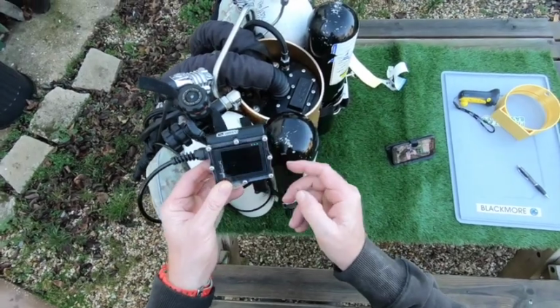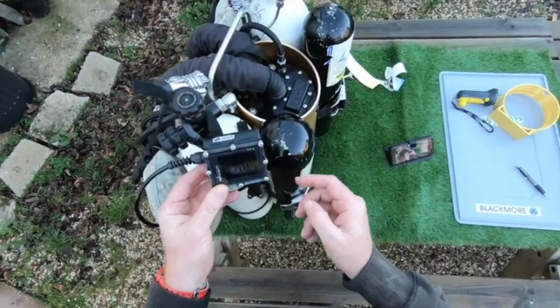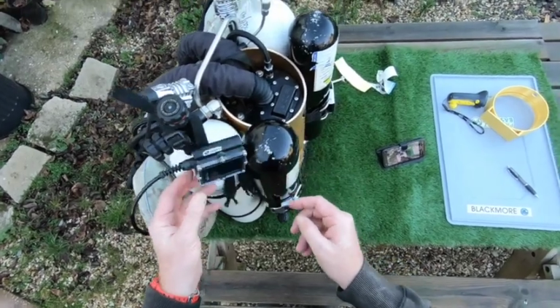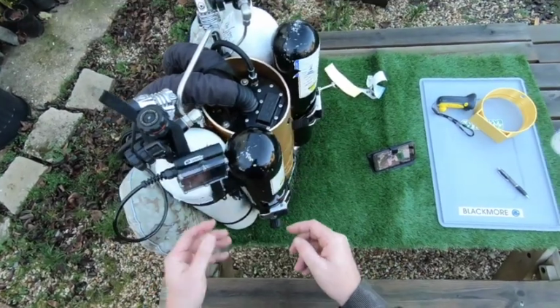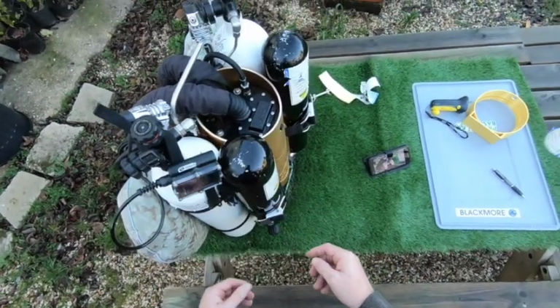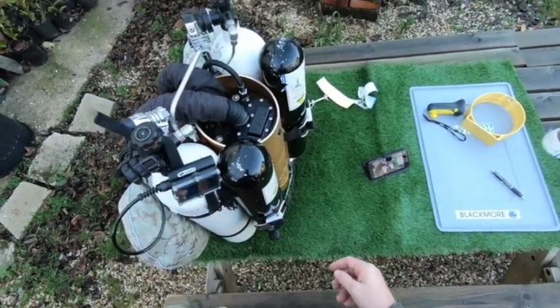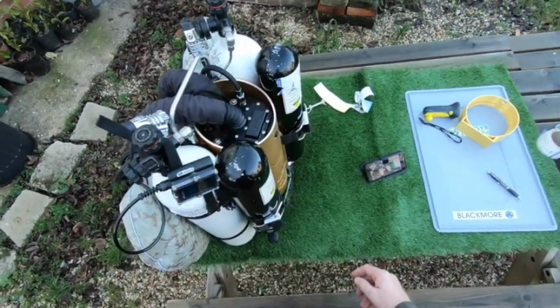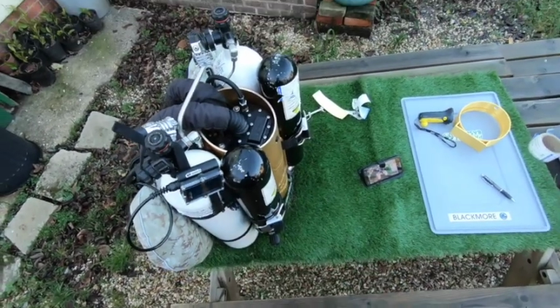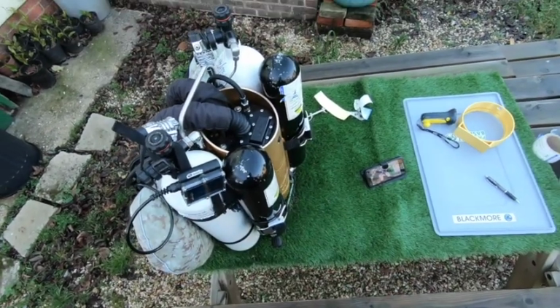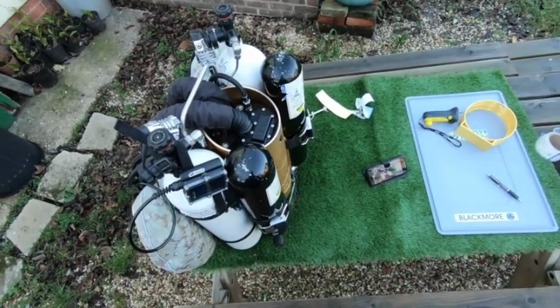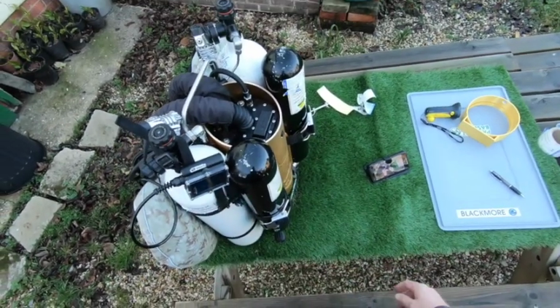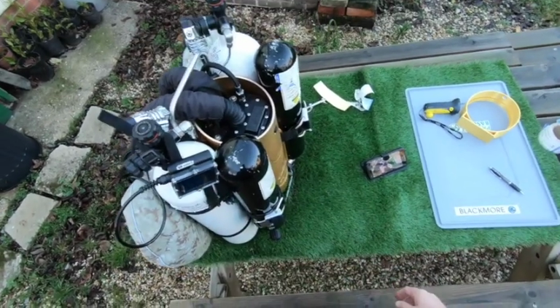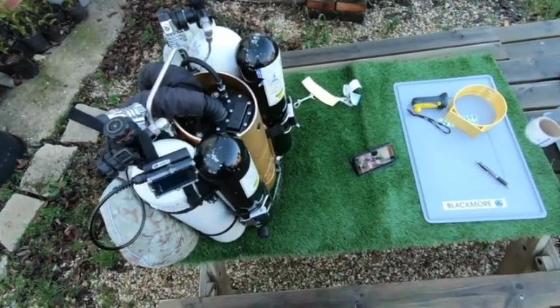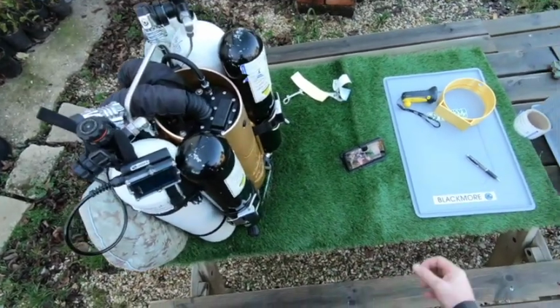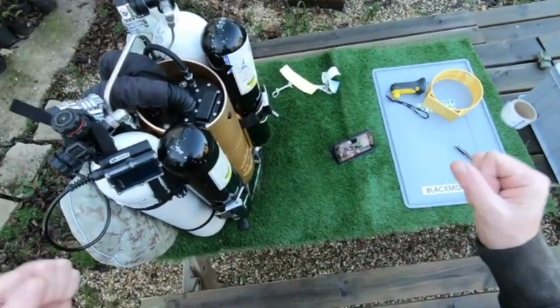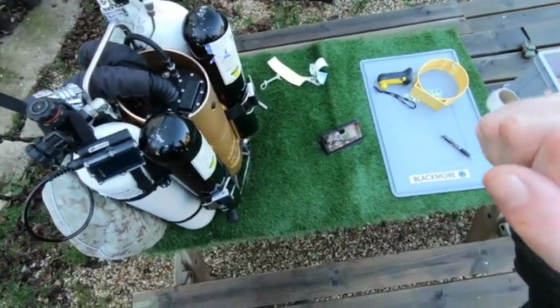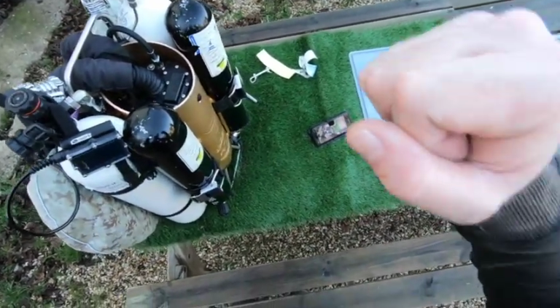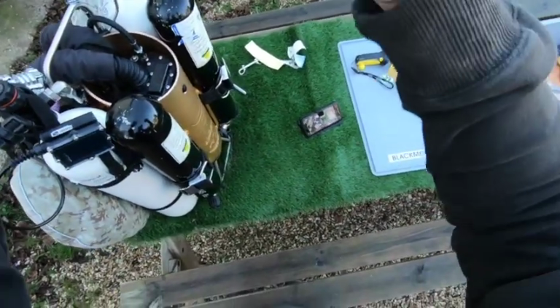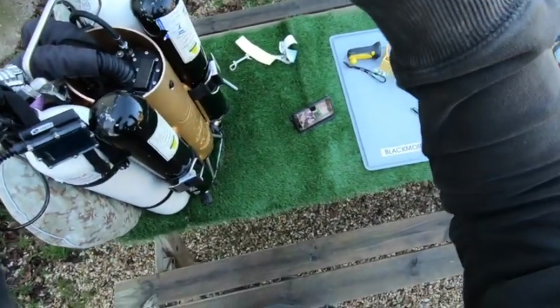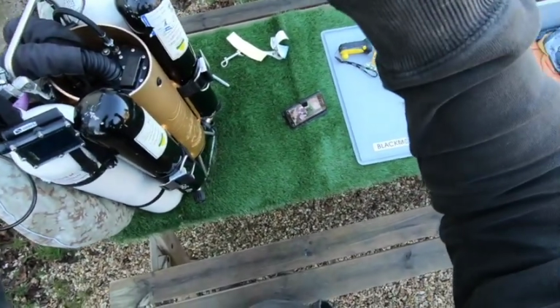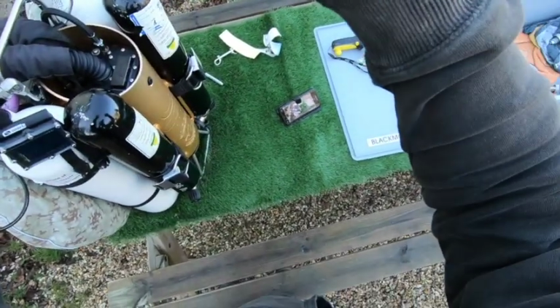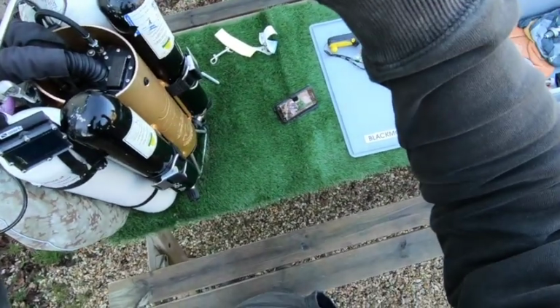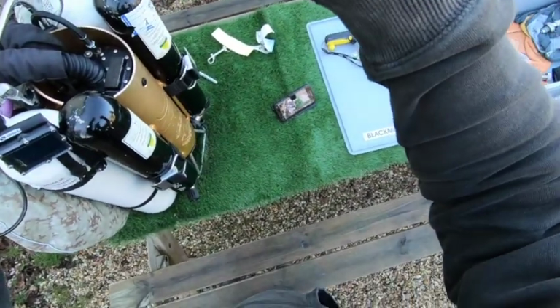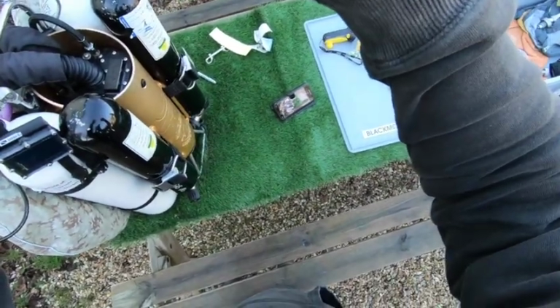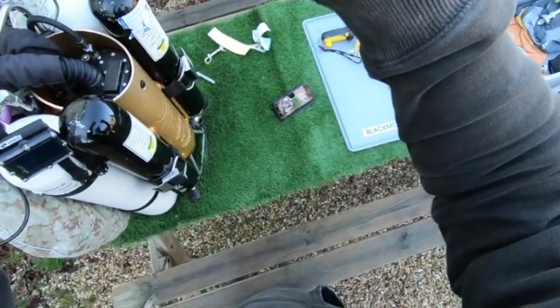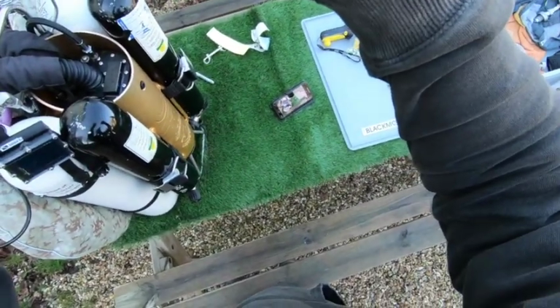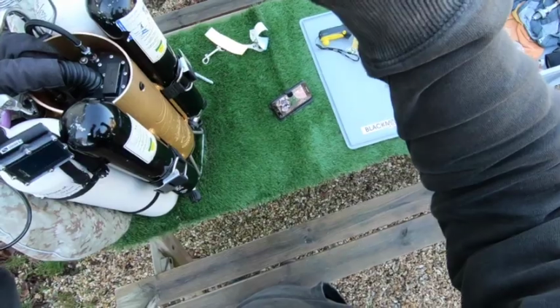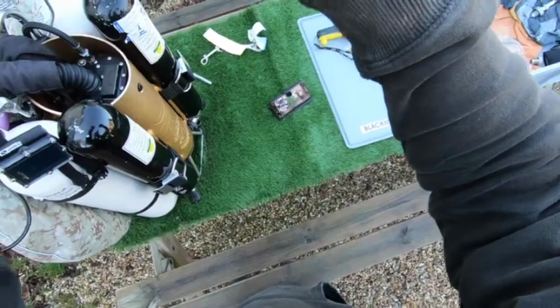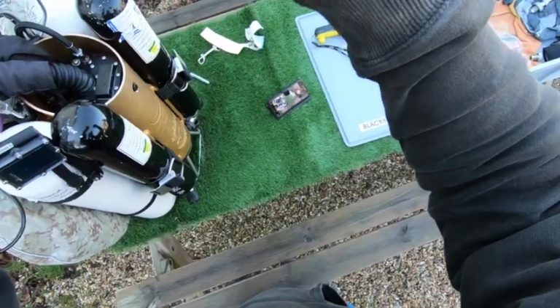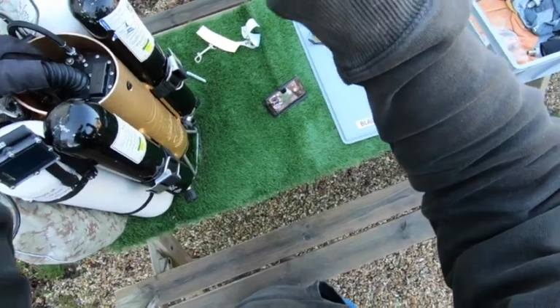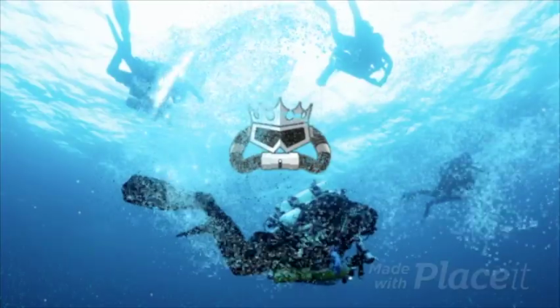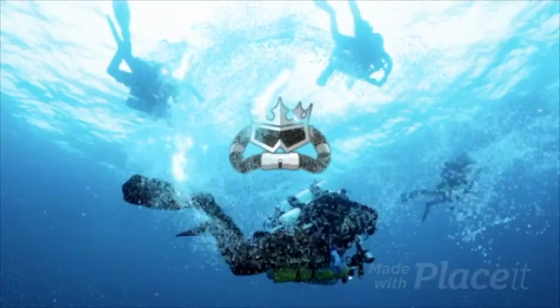Alright, the unit is ready for diving. Let's go diving!